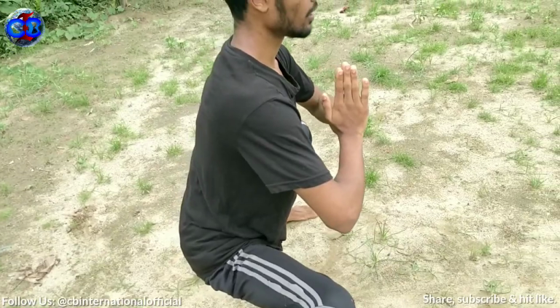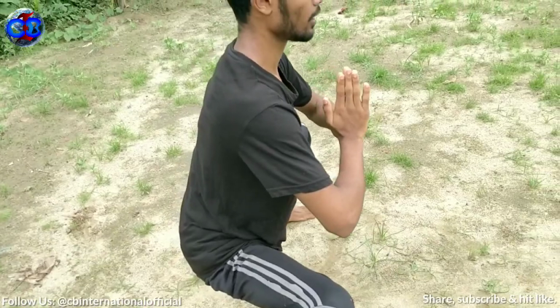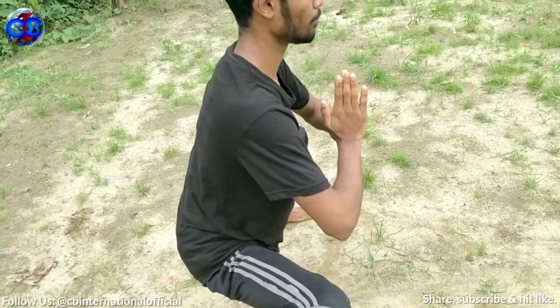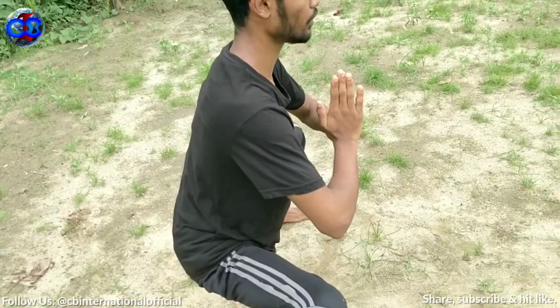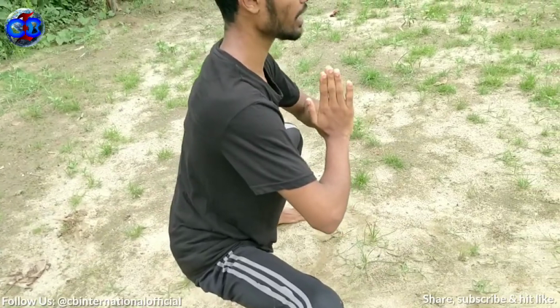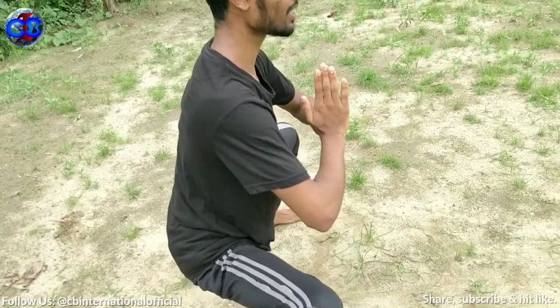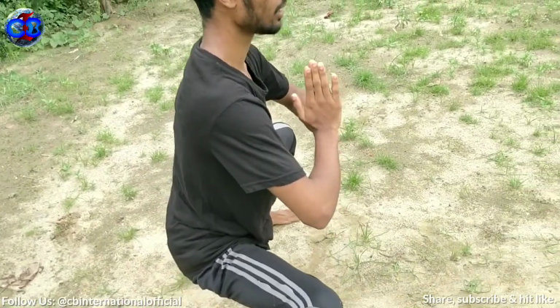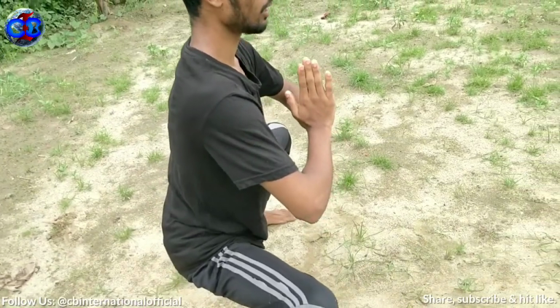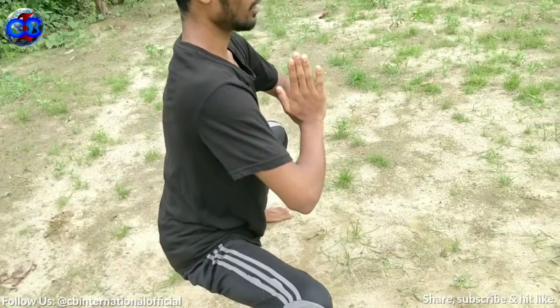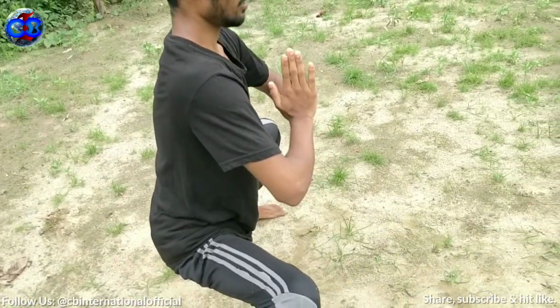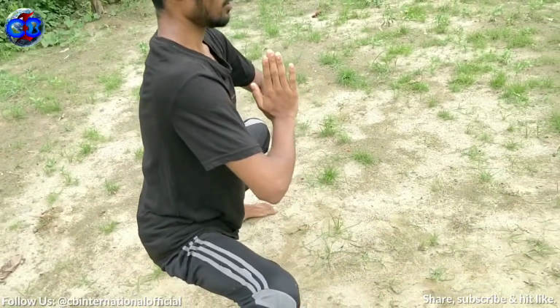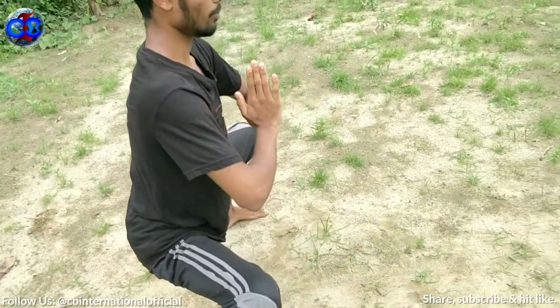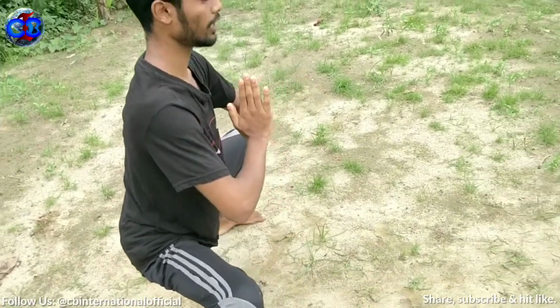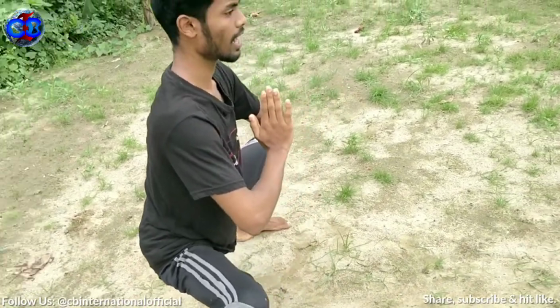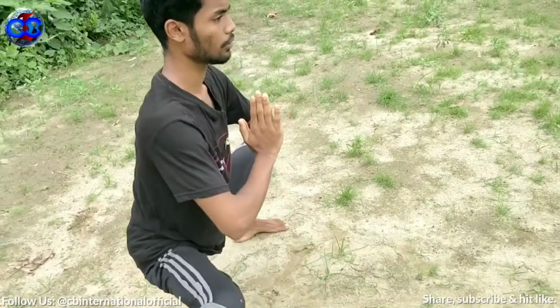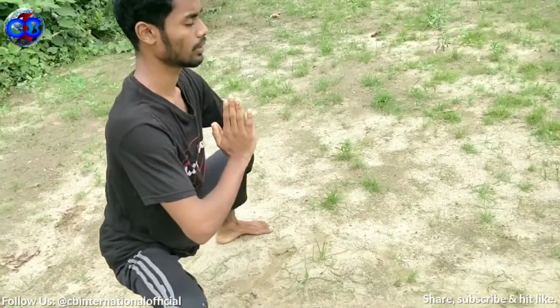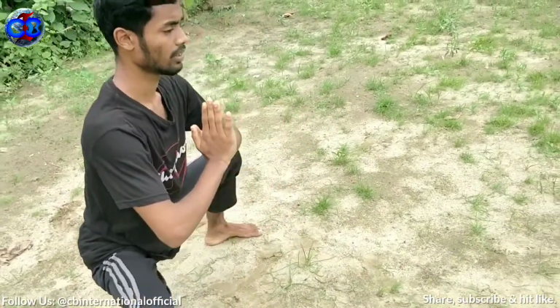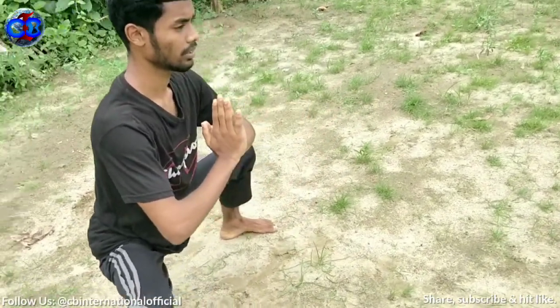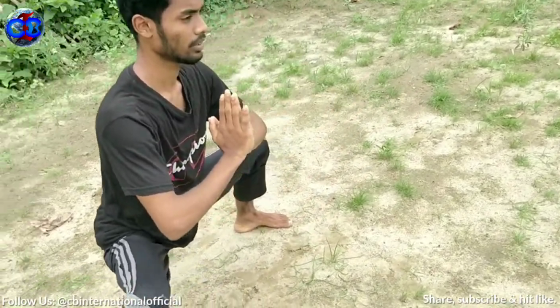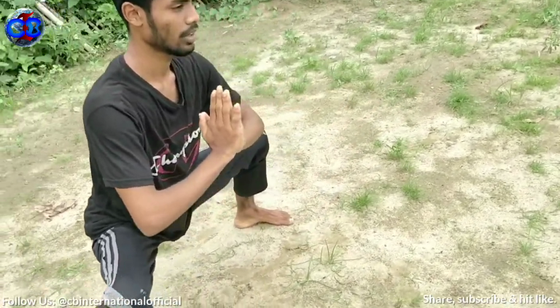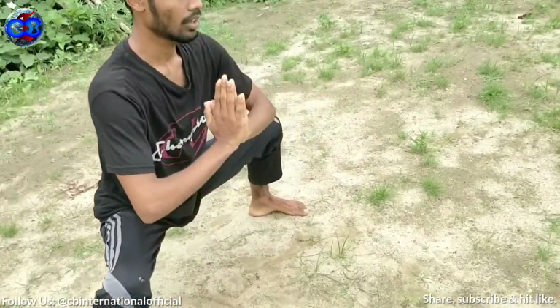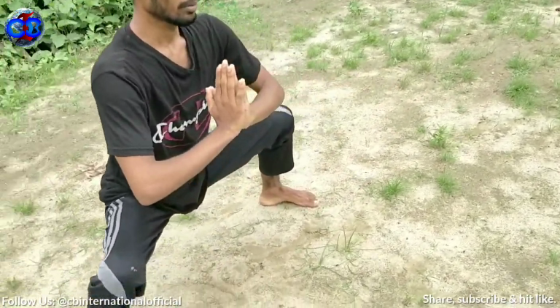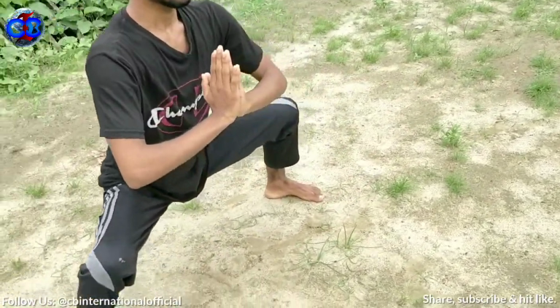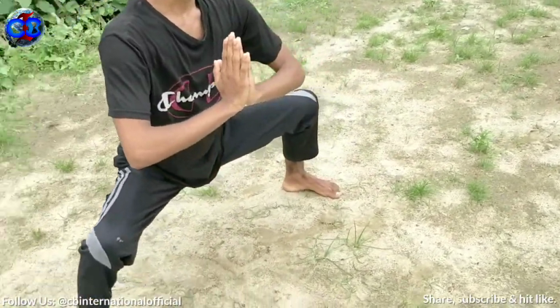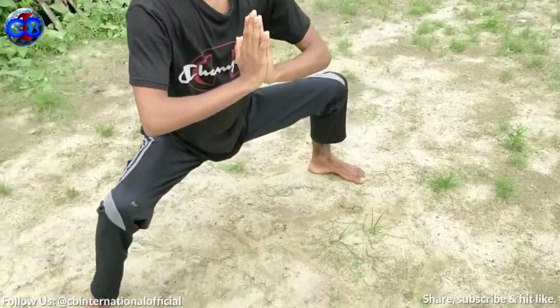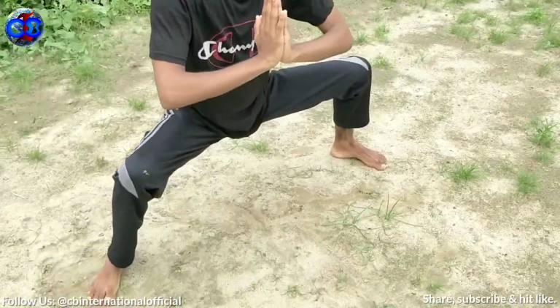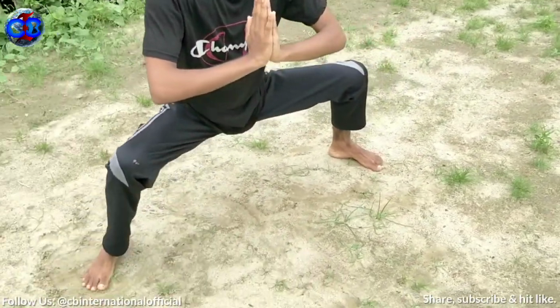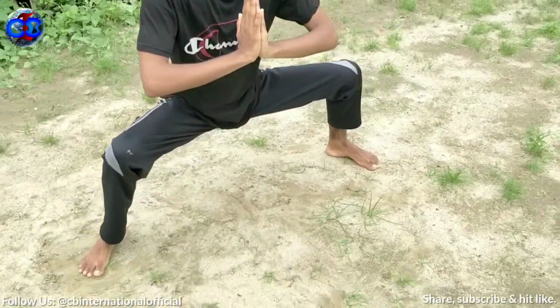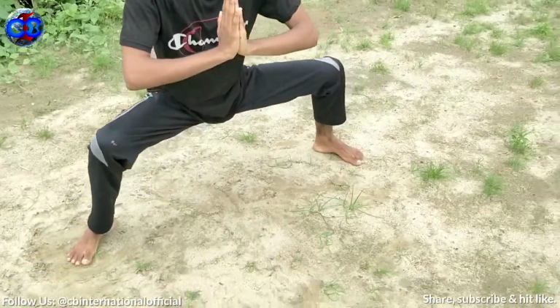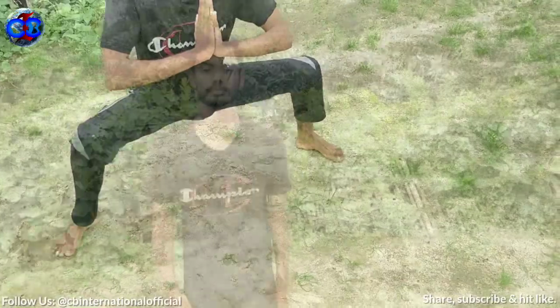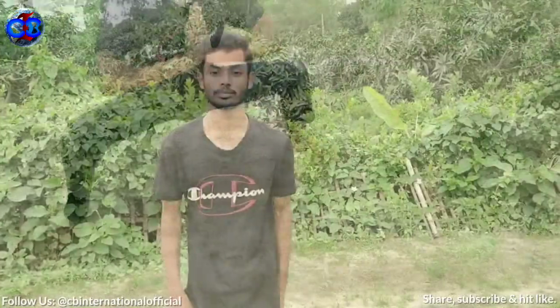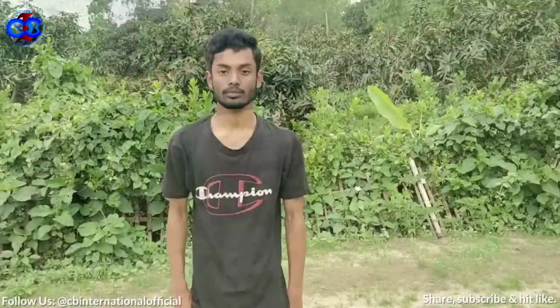Take your breath — breathe in, breathe out. Now it's time for the second exercise.